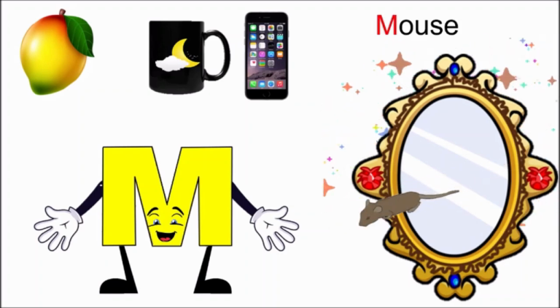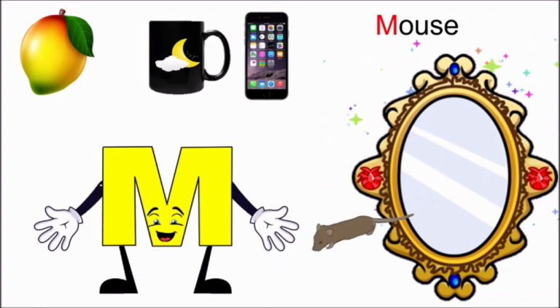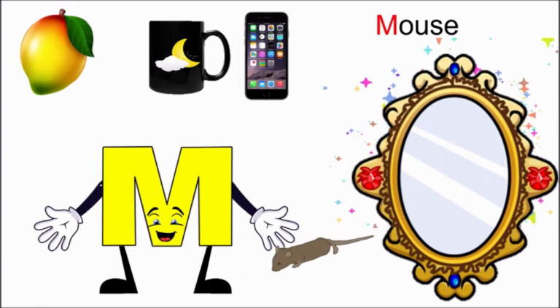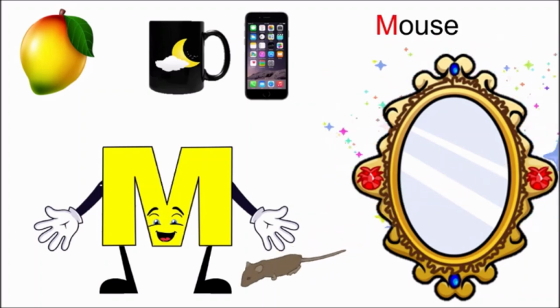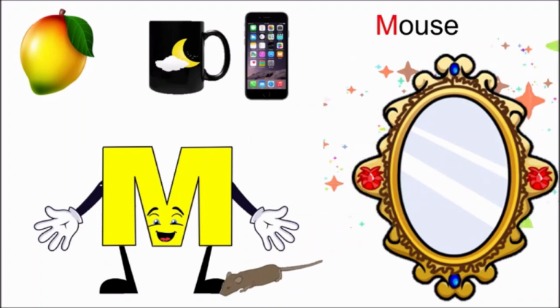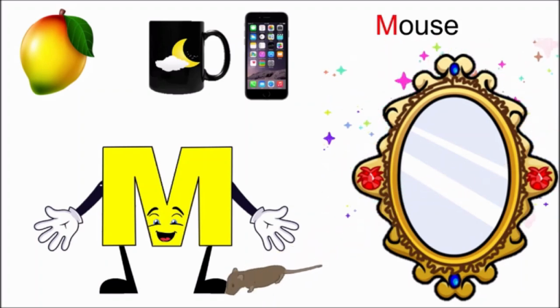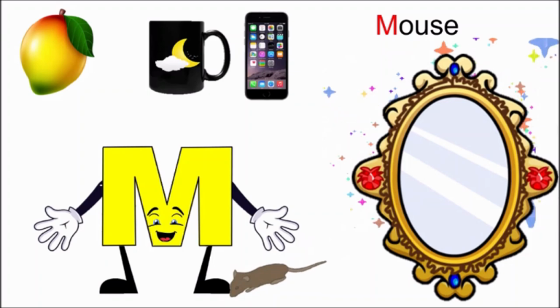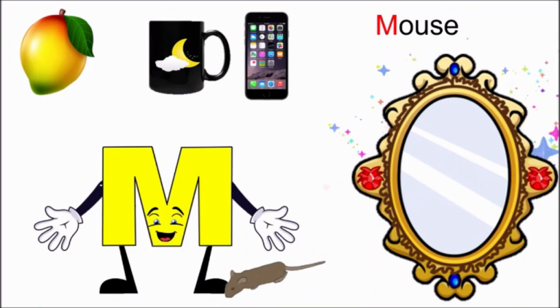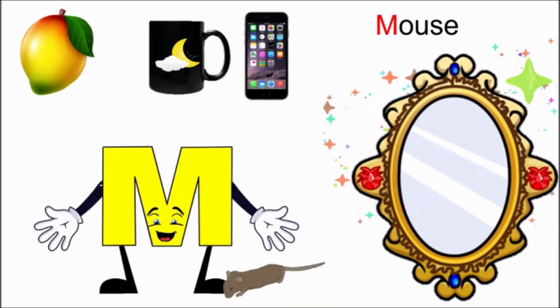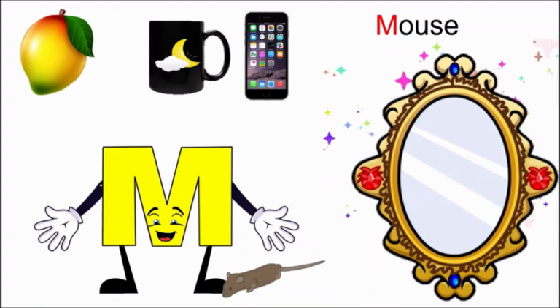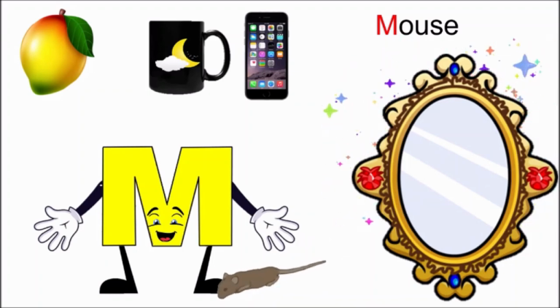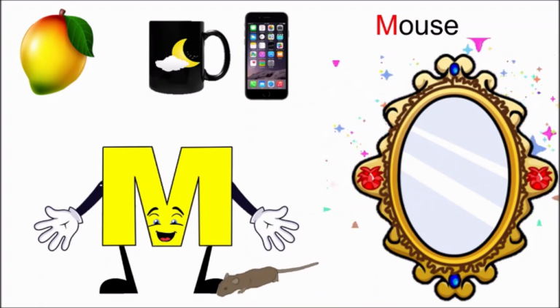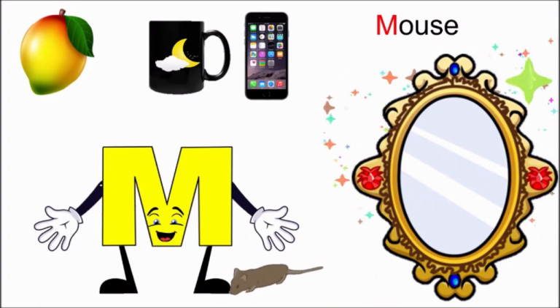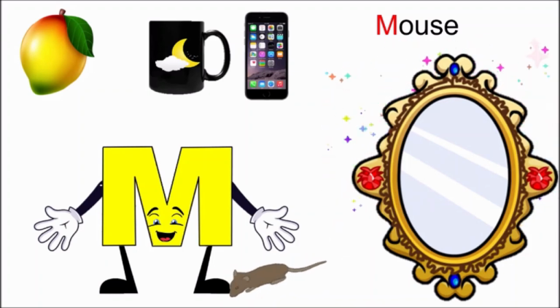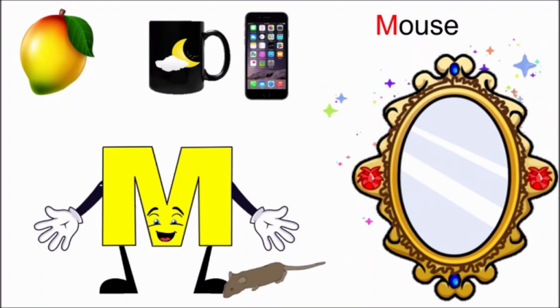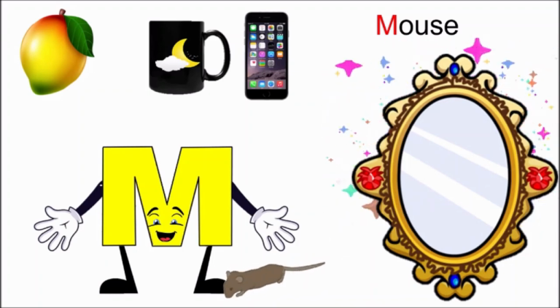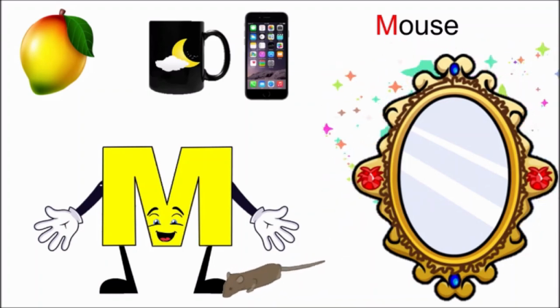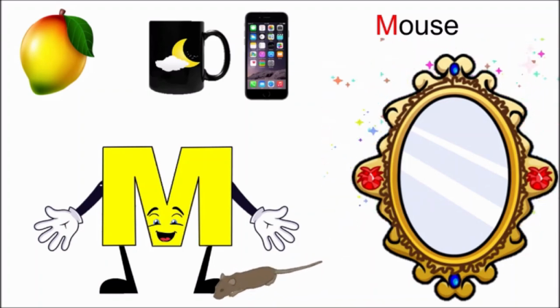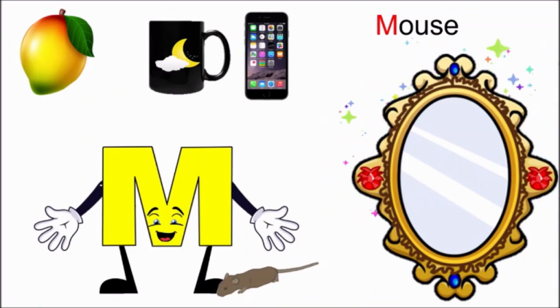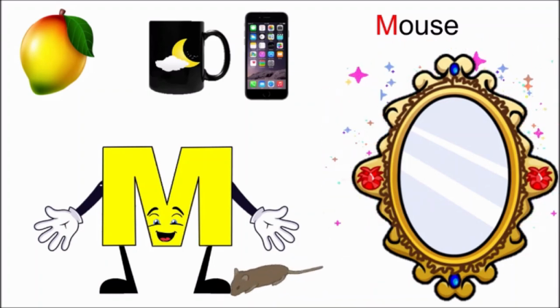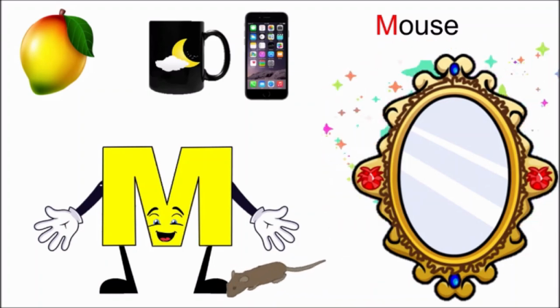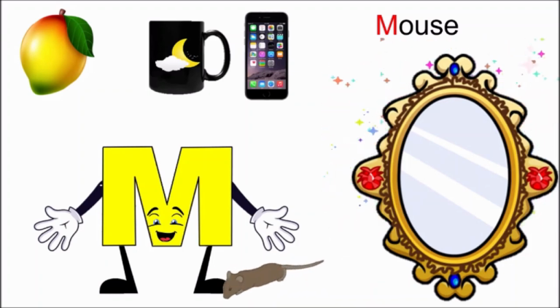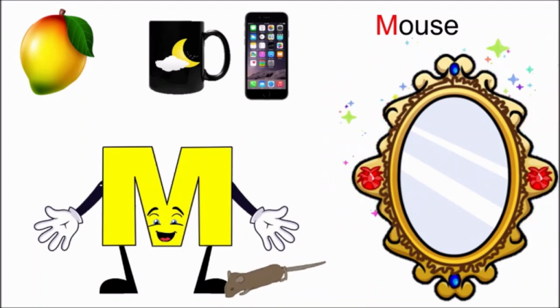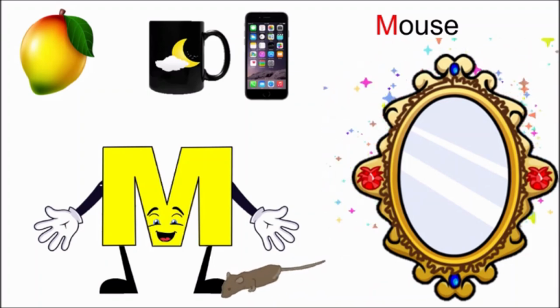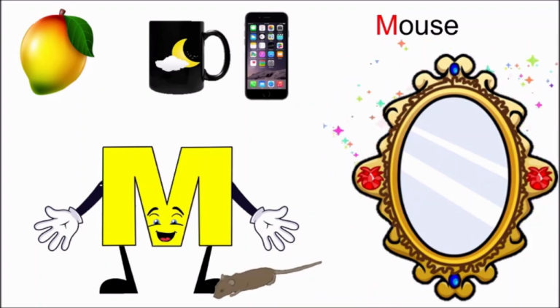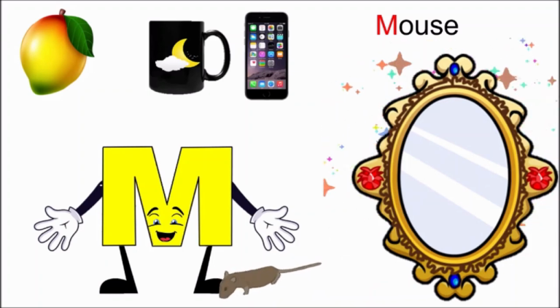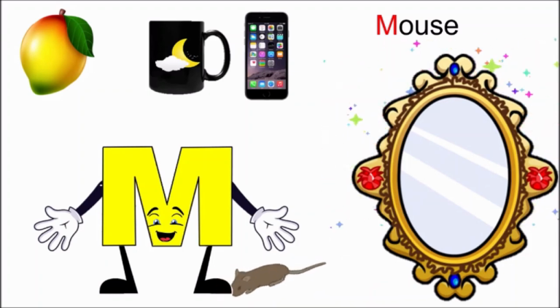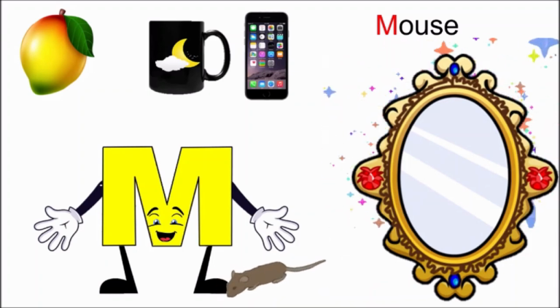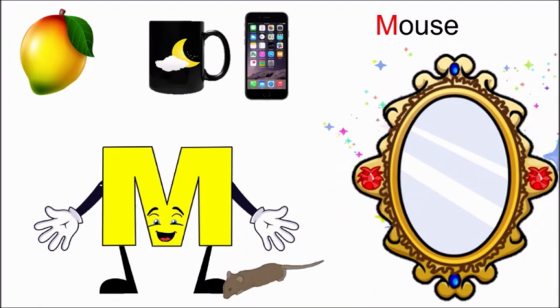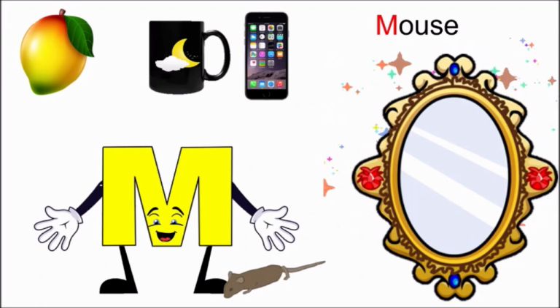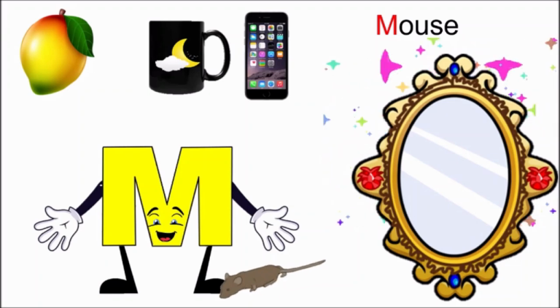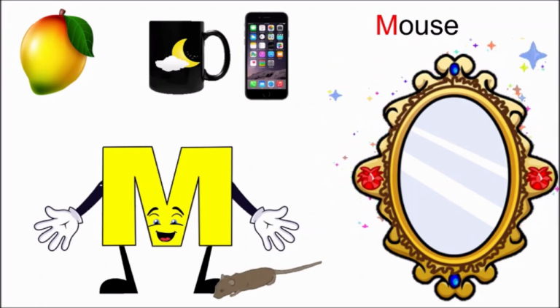Oh, it is a mouse. M! Mirror has given me a mouse.